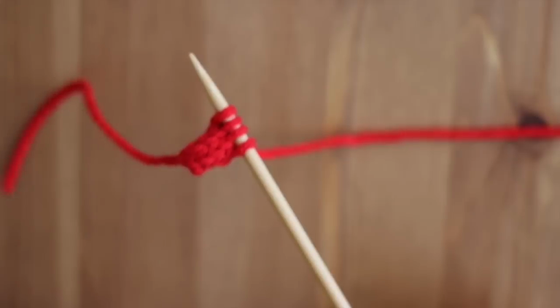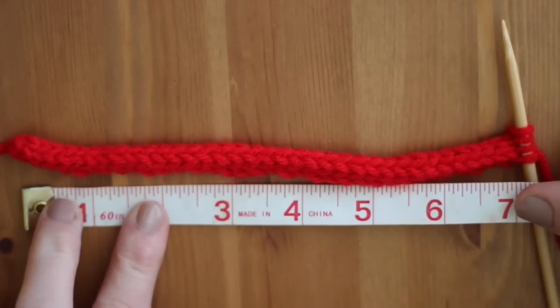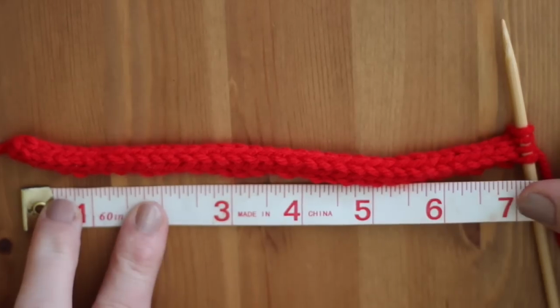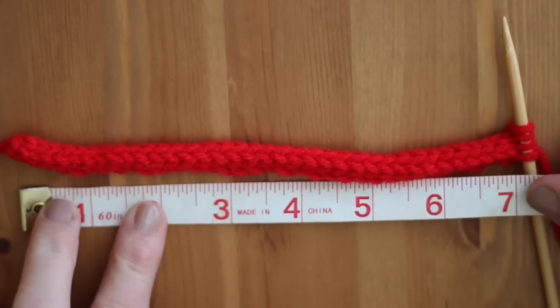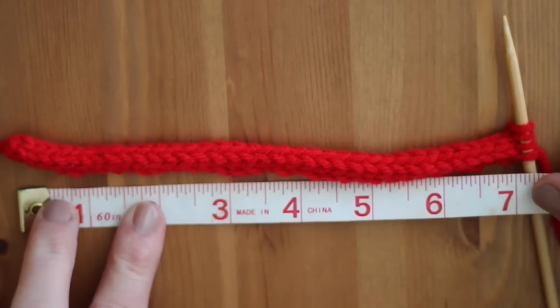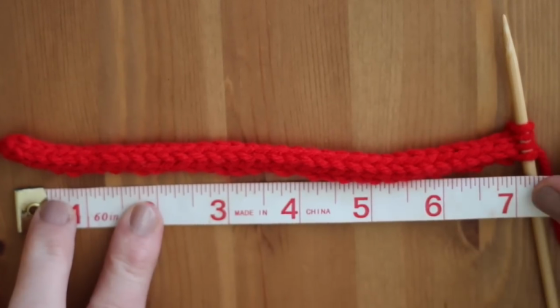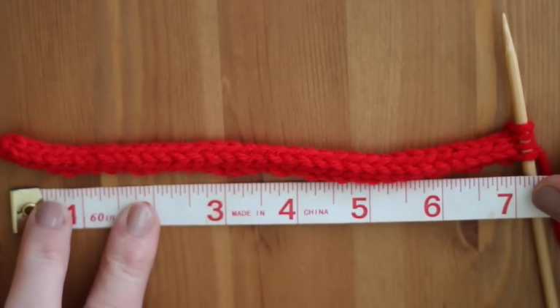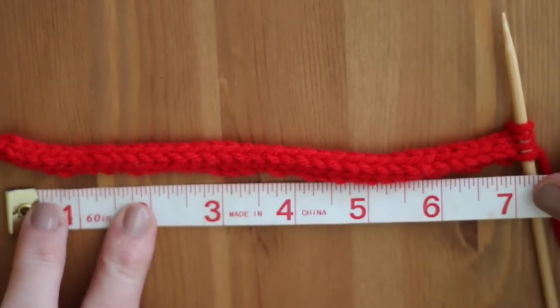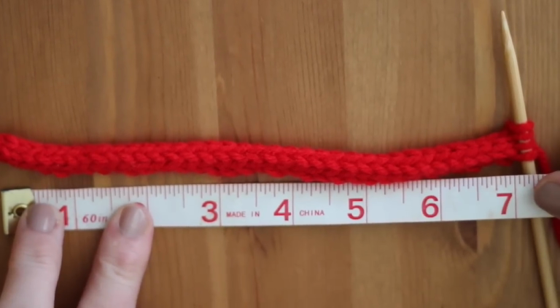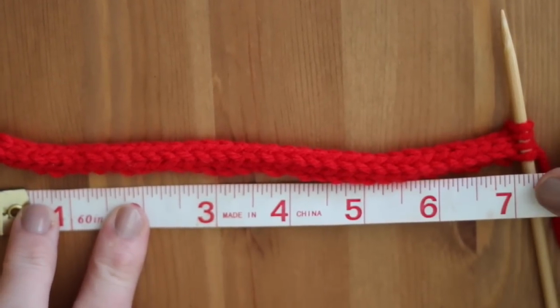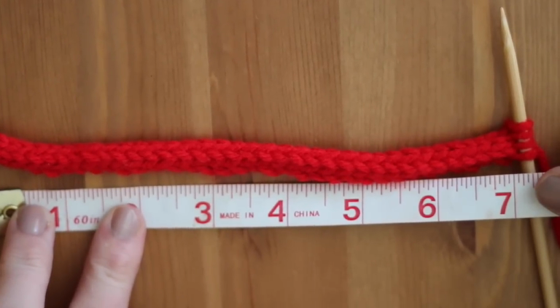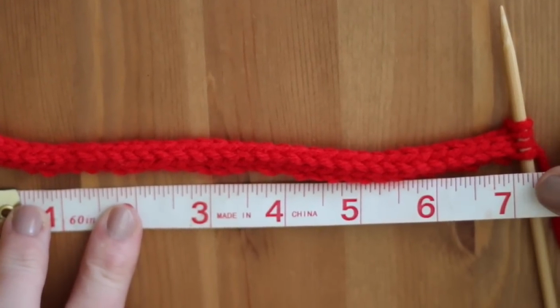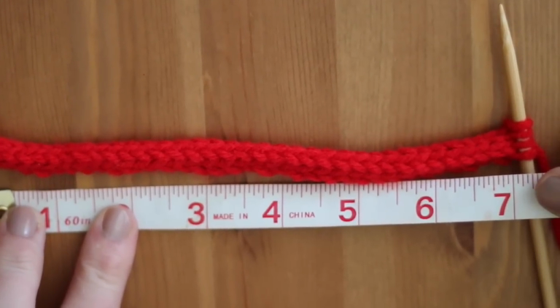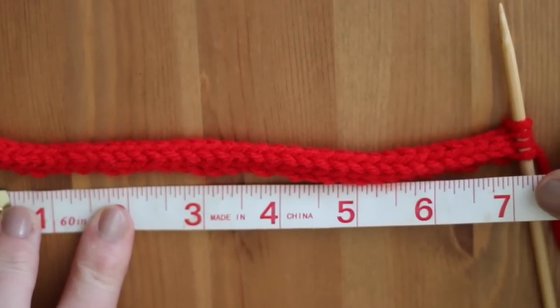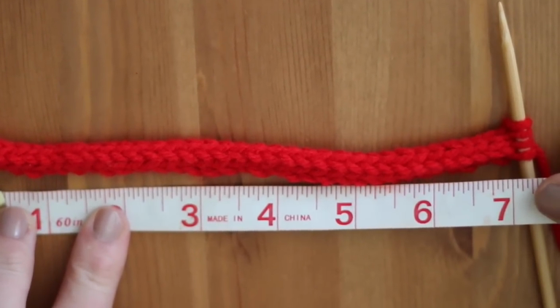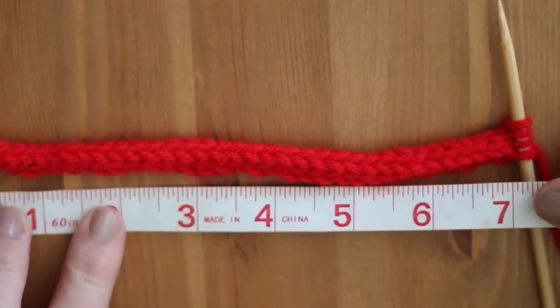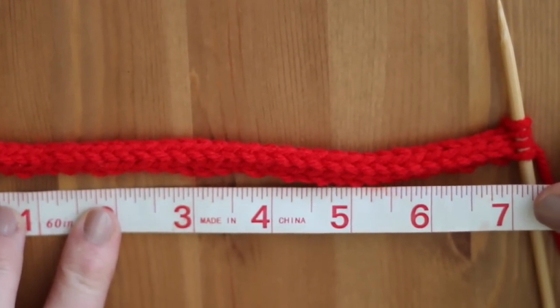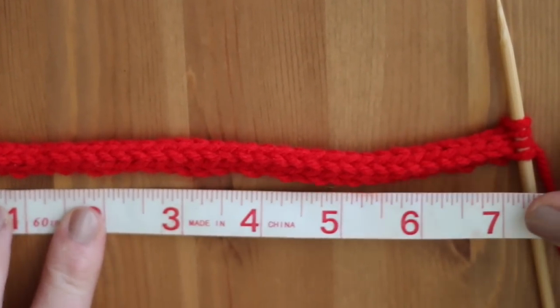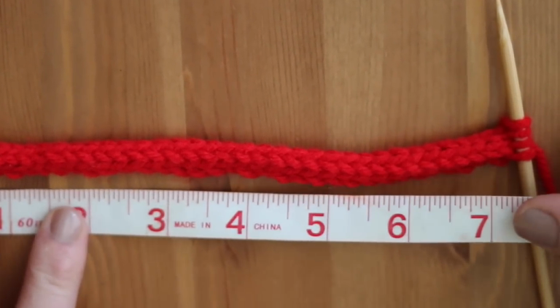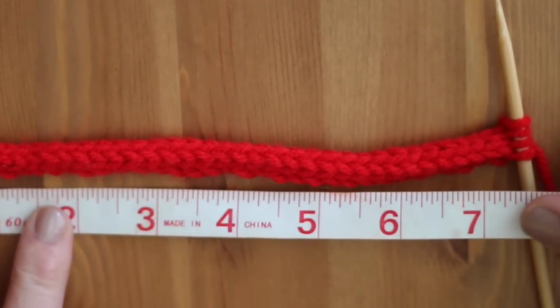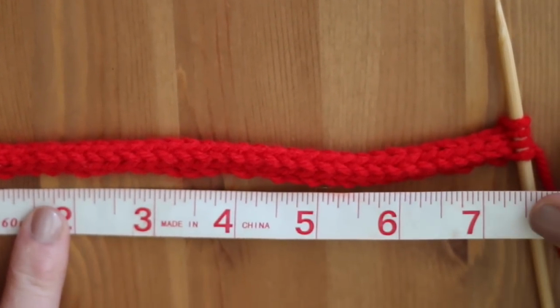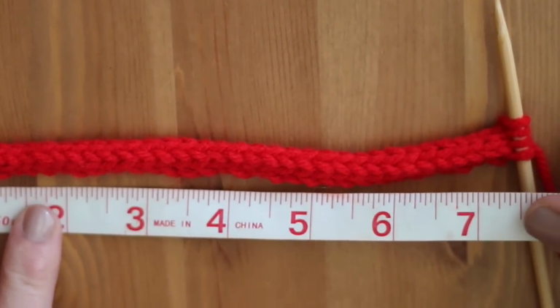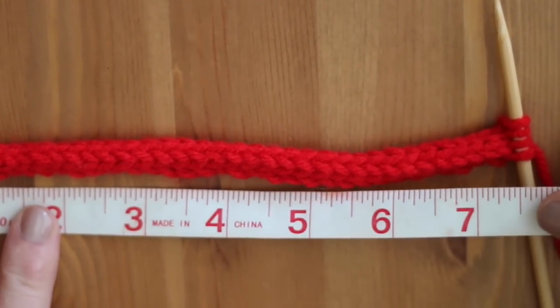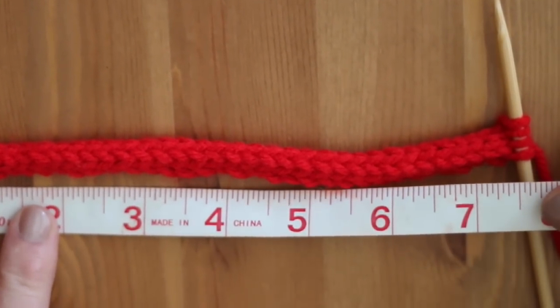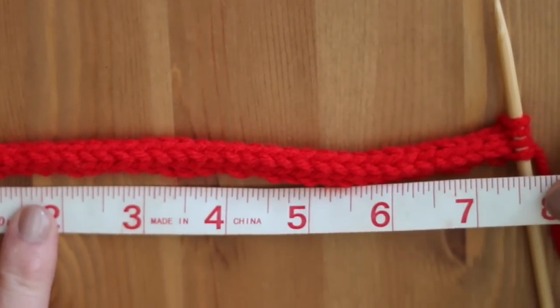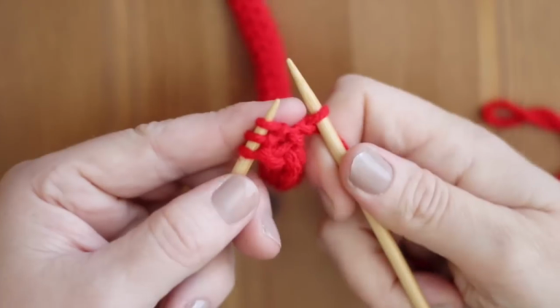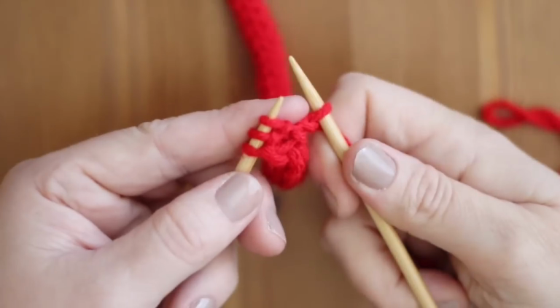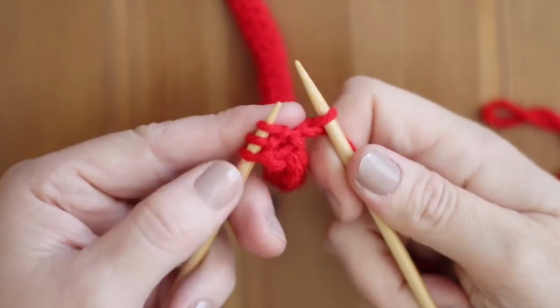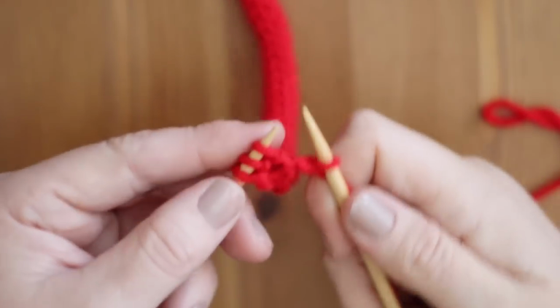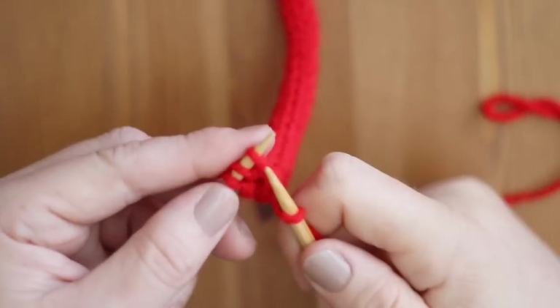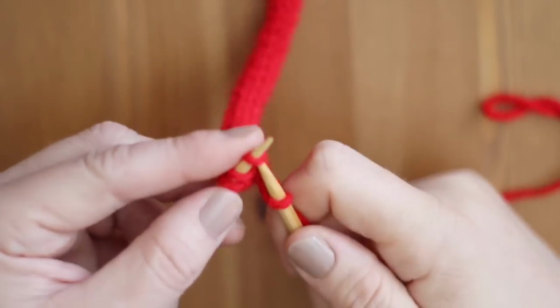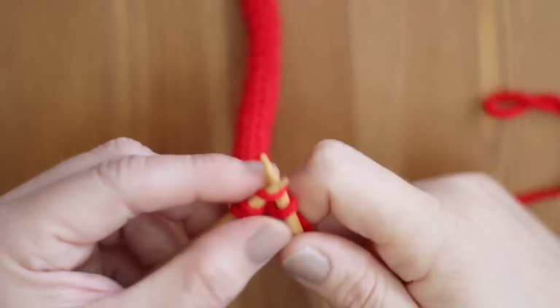Once your I-Cord is between 7 to 8 inches in length, it's time to bind off.